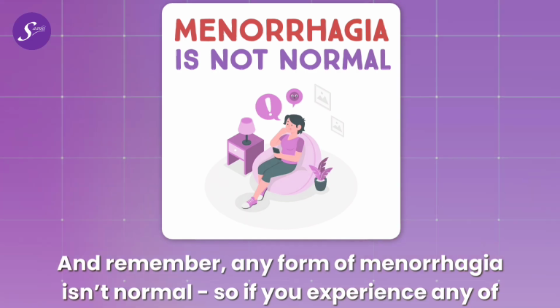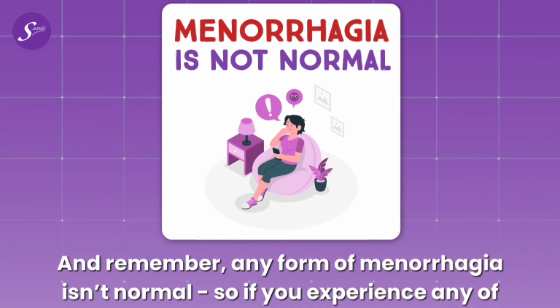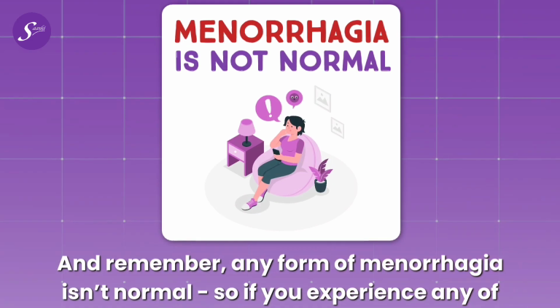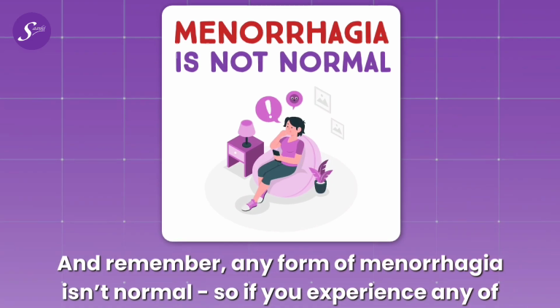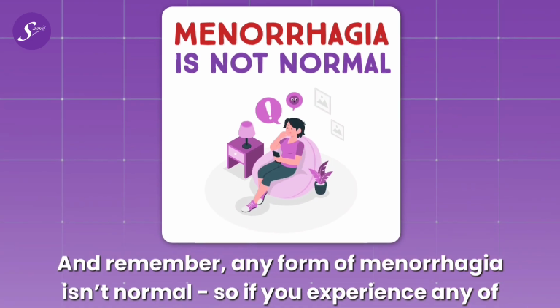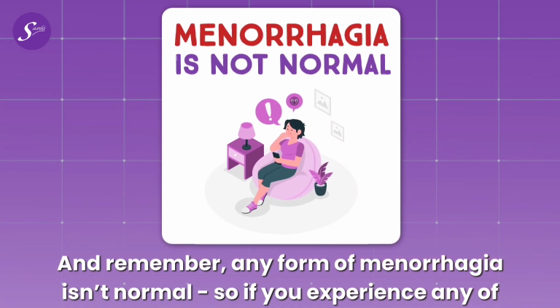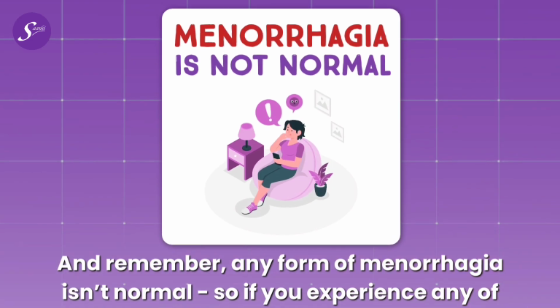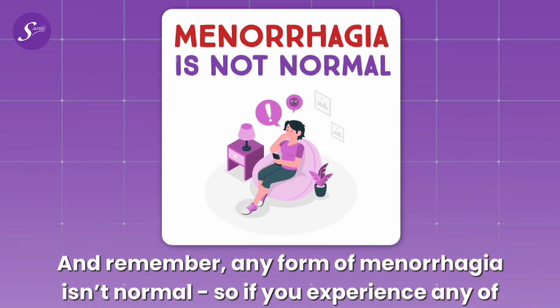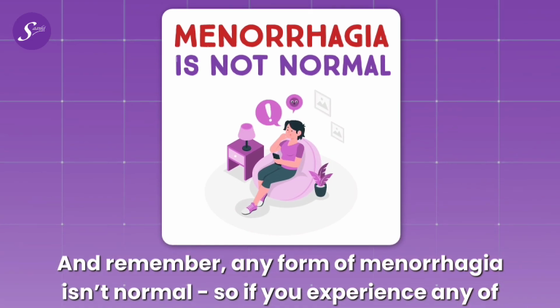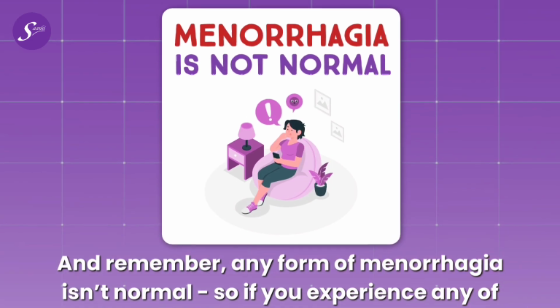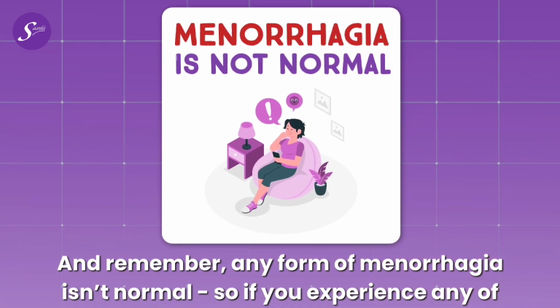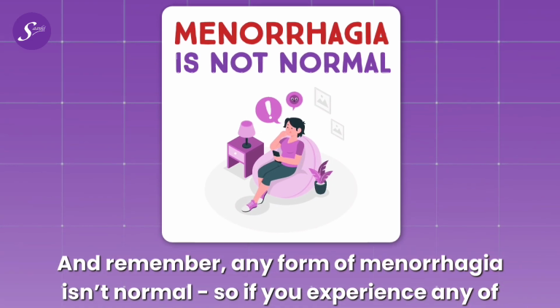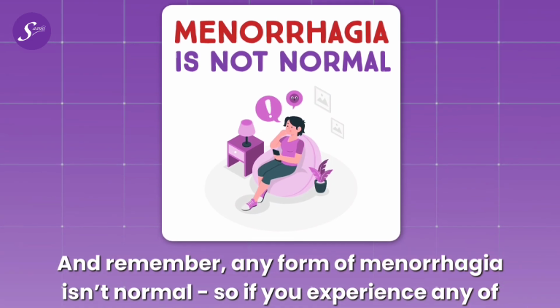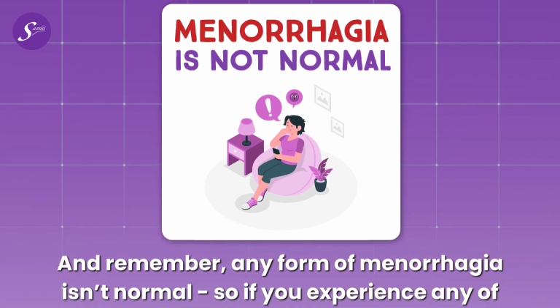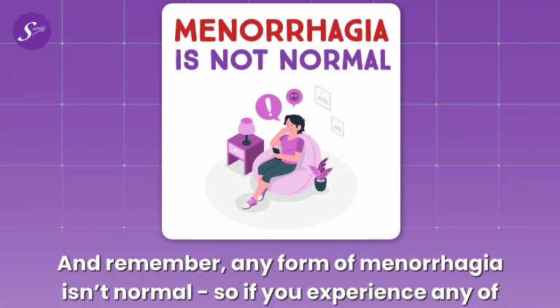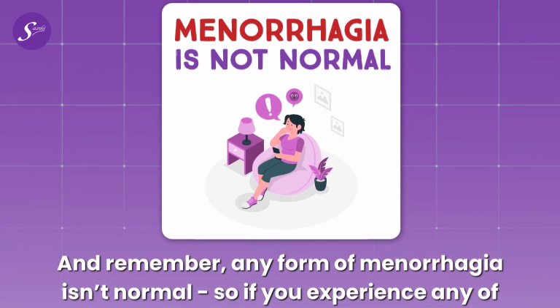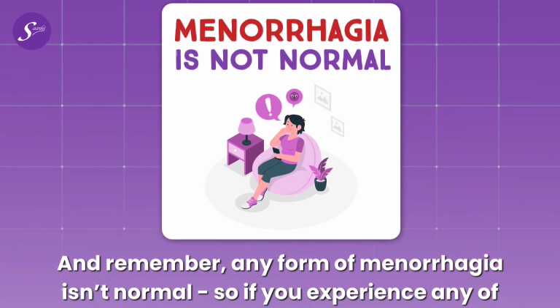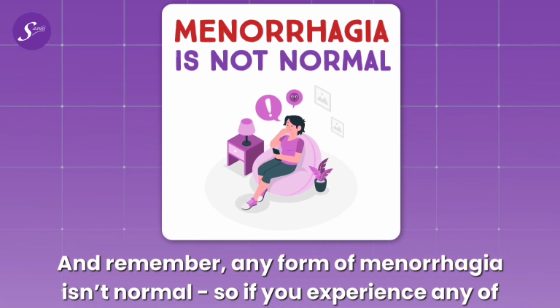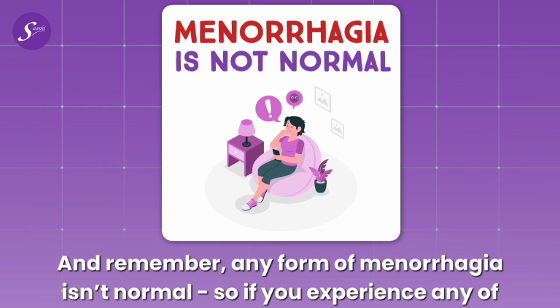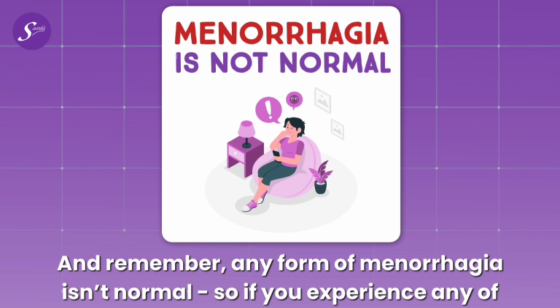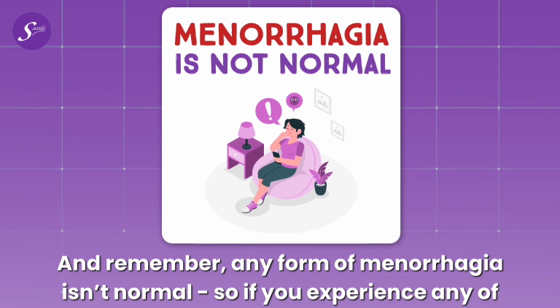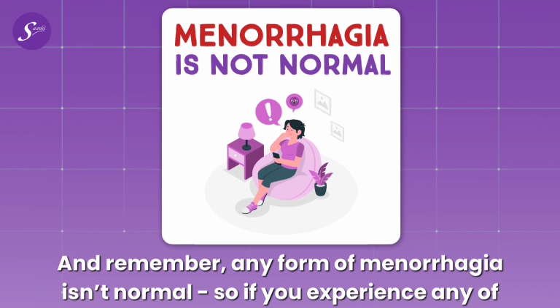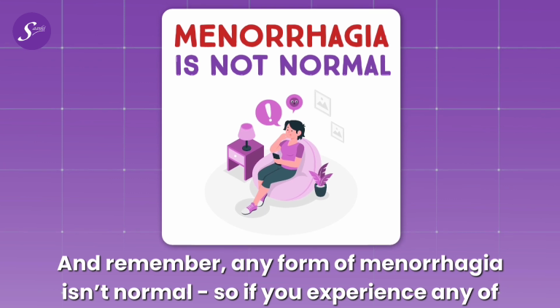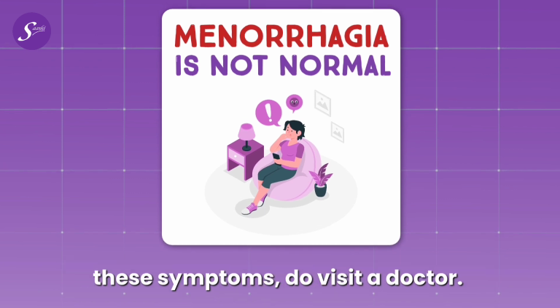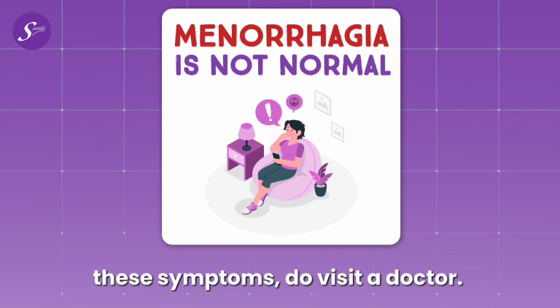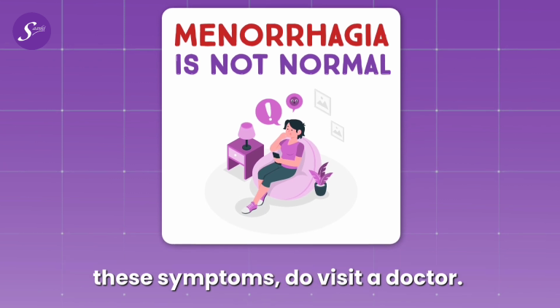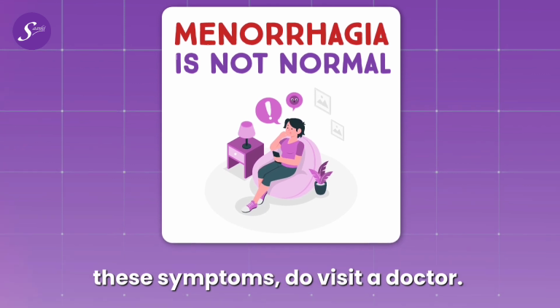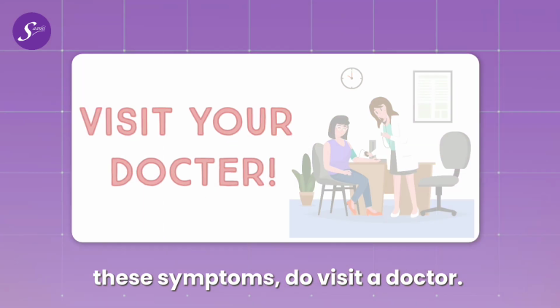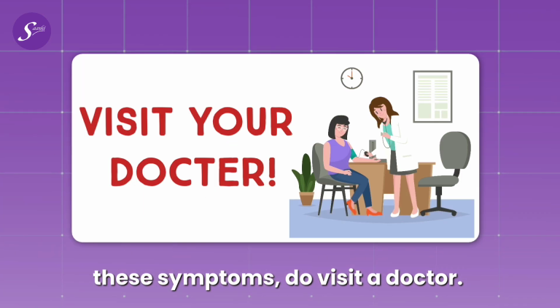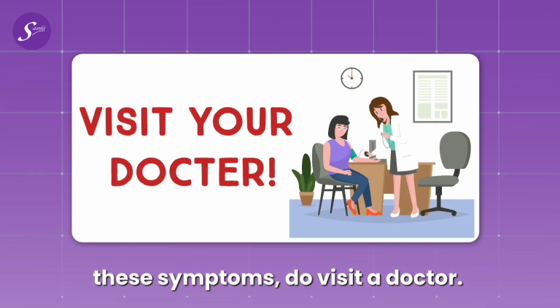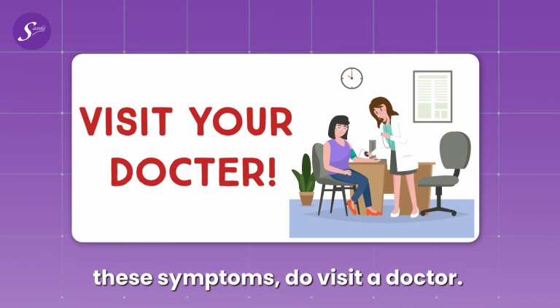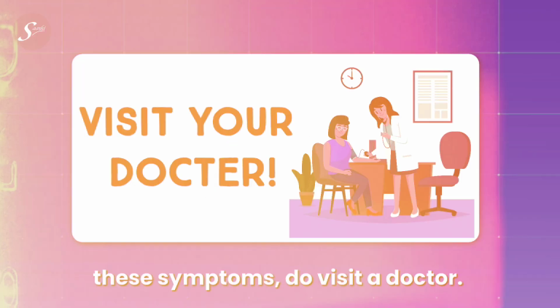Remember, any form of heavy menstrual bleeding is not normal. So if you experience any of these symptoms, do visit a doctor.